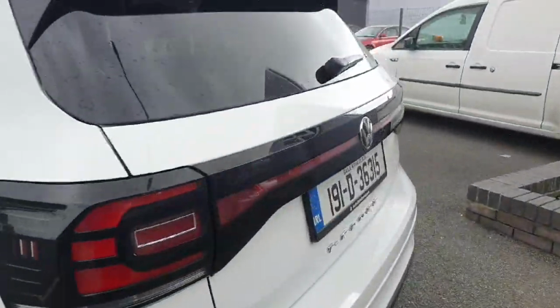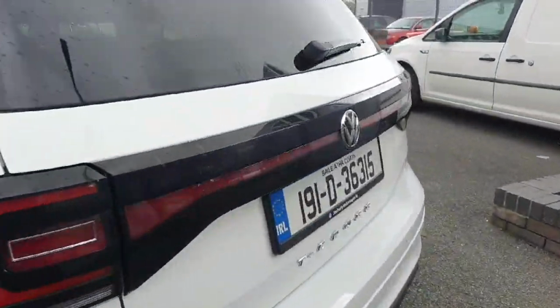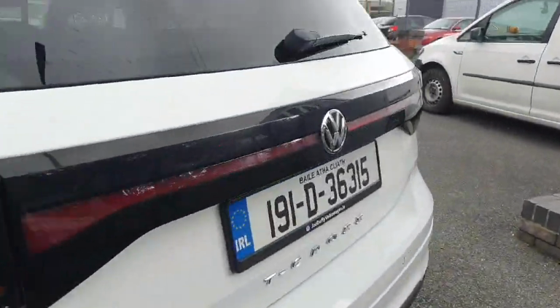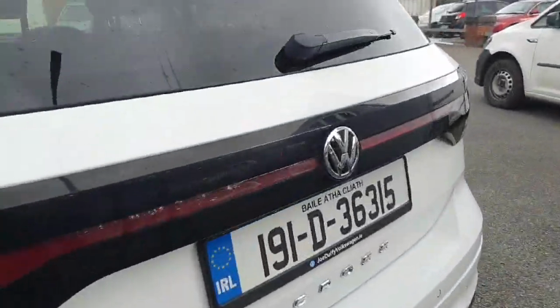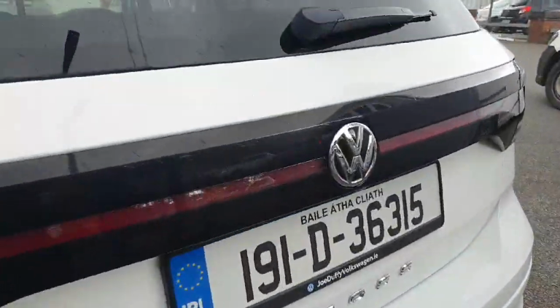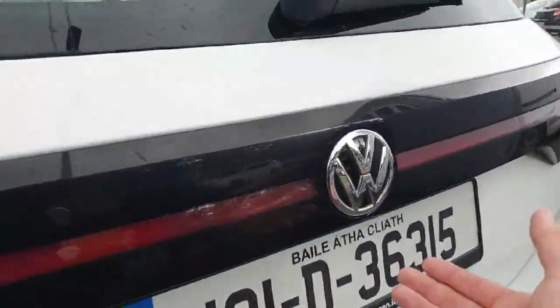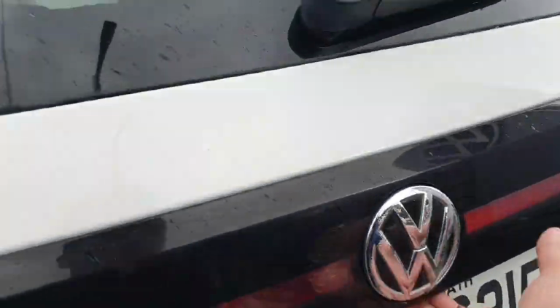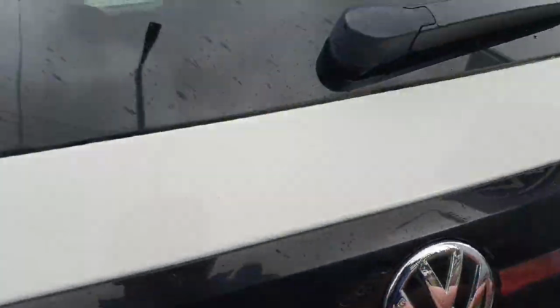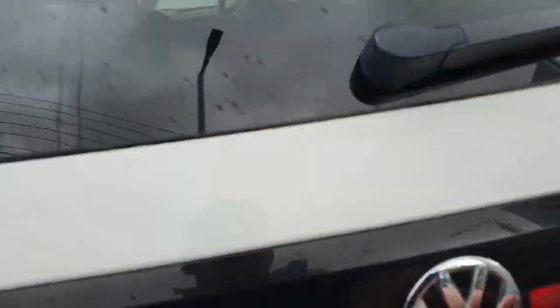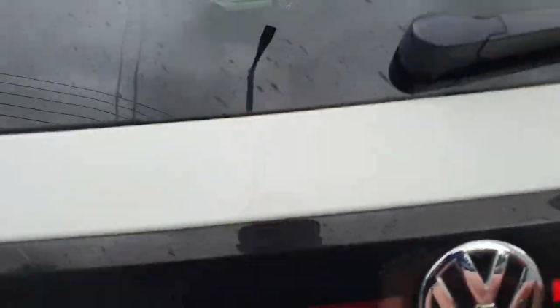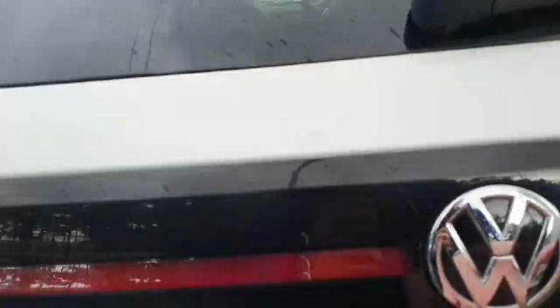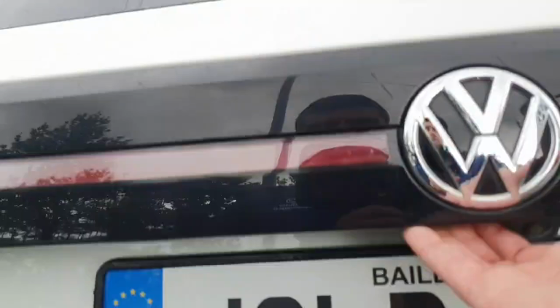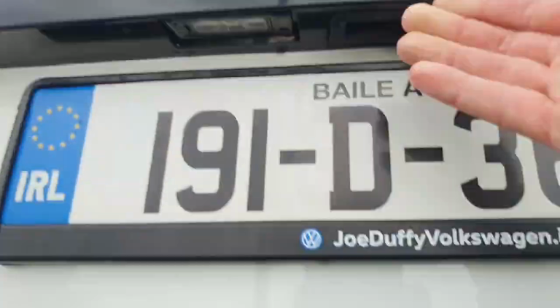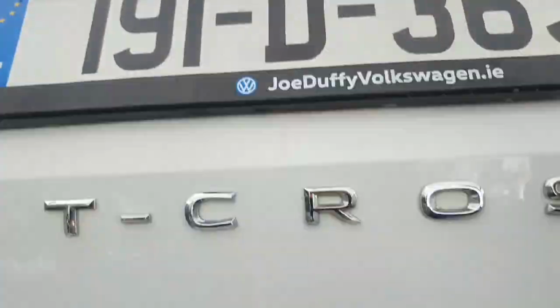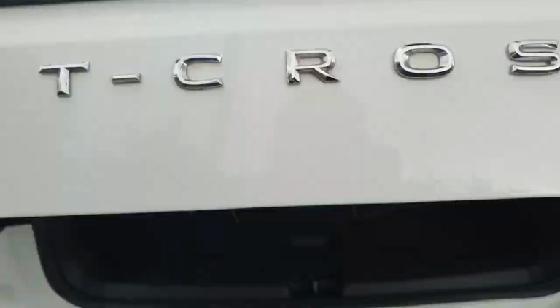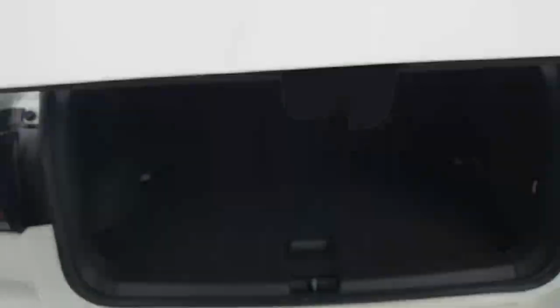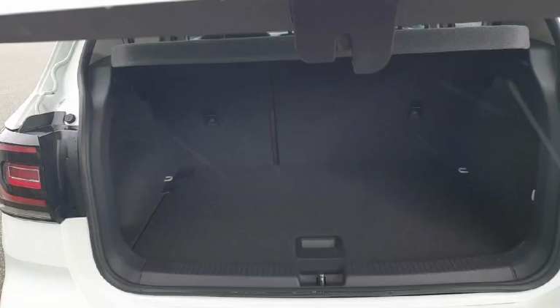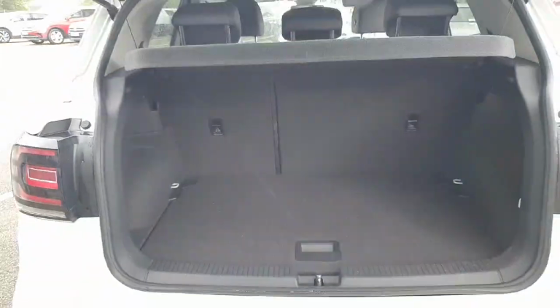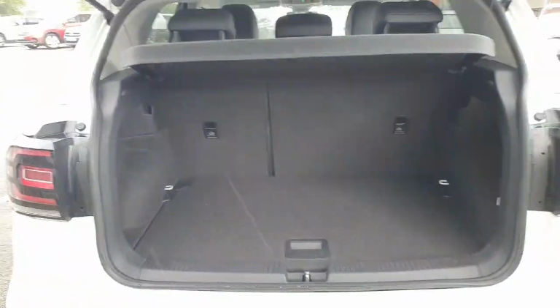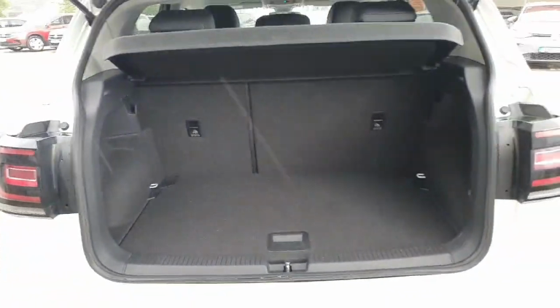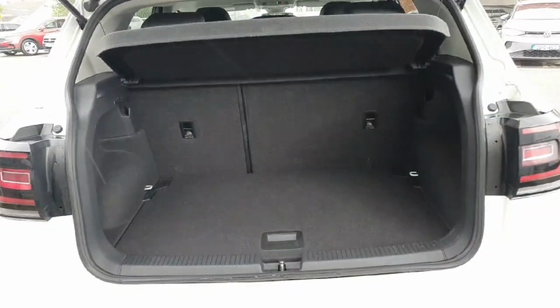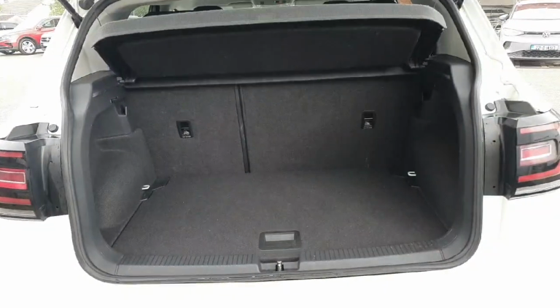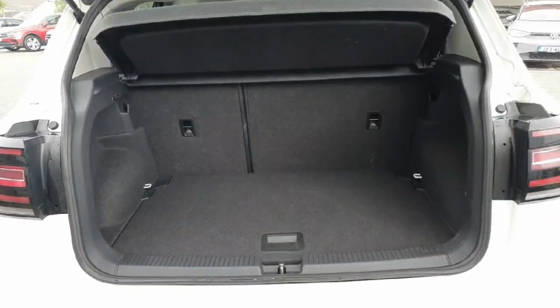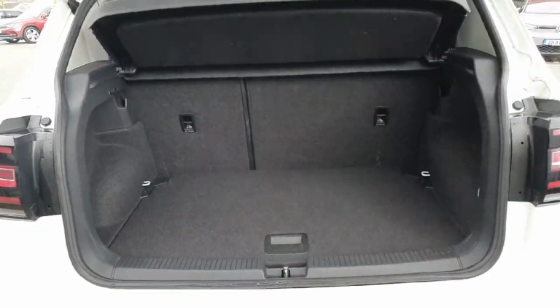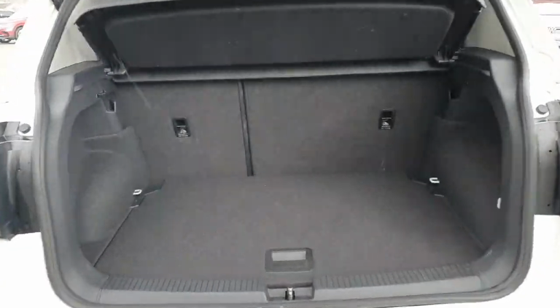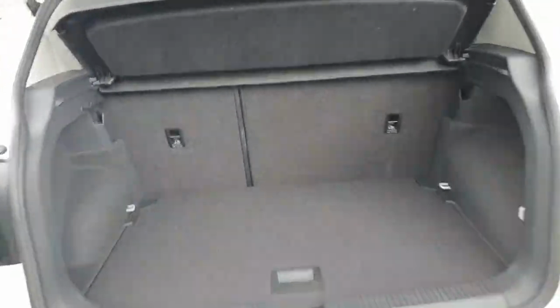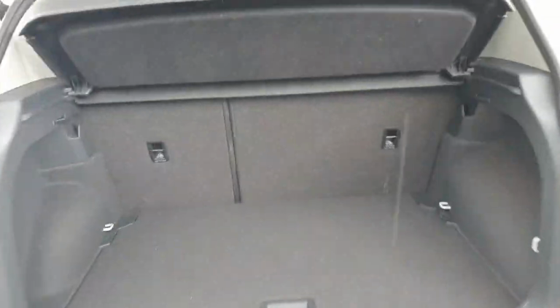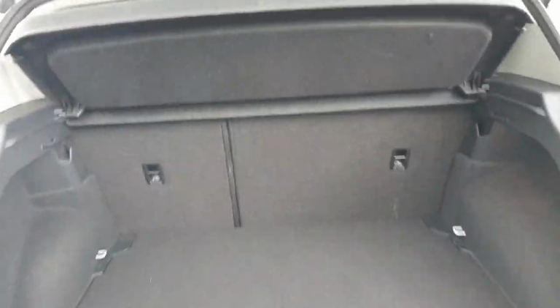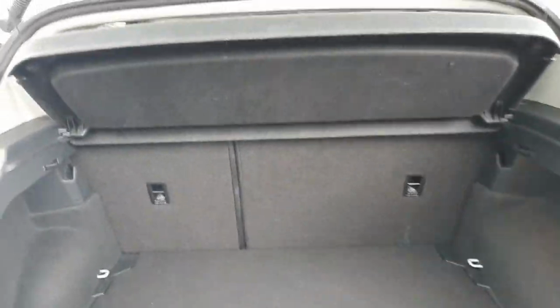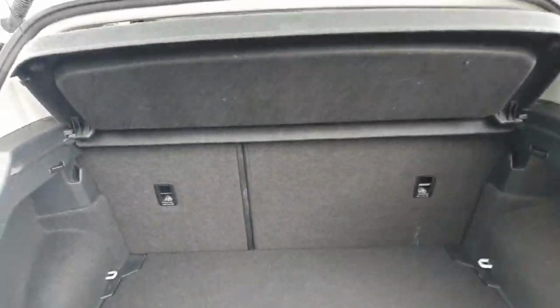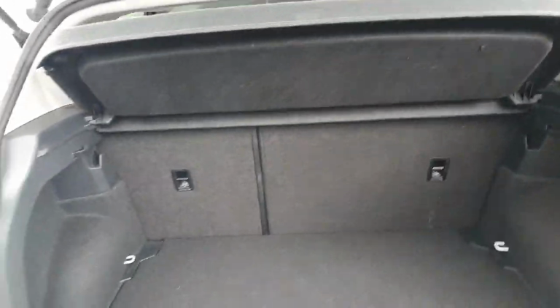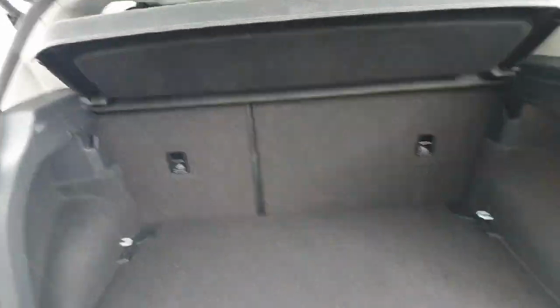Let's move on to the boot — really nice space in the back.